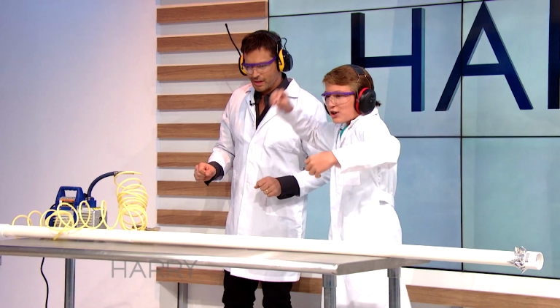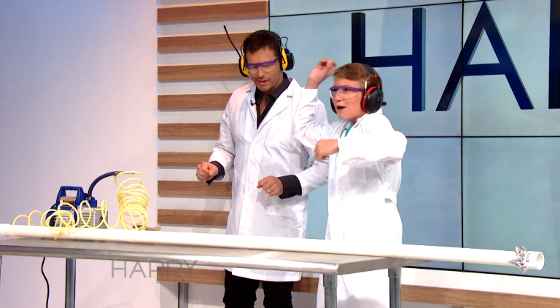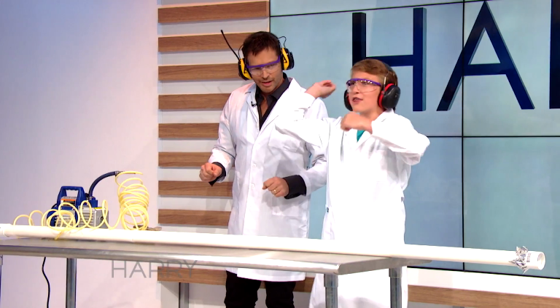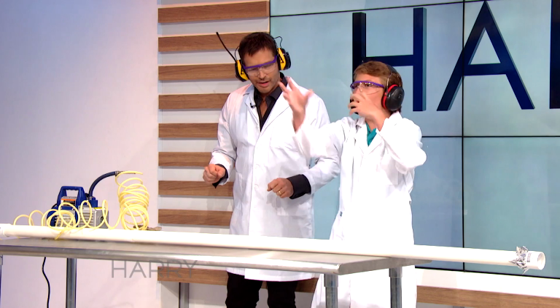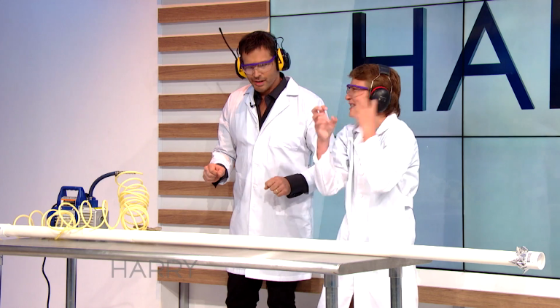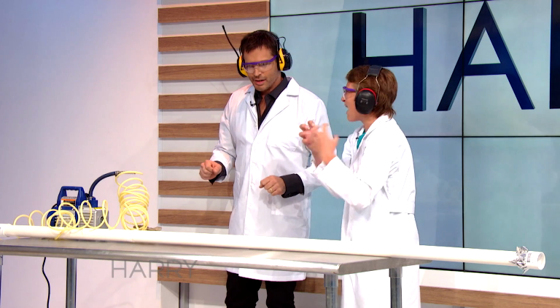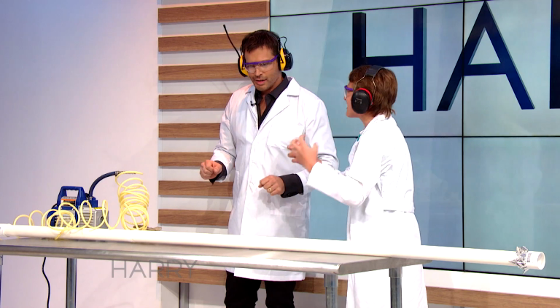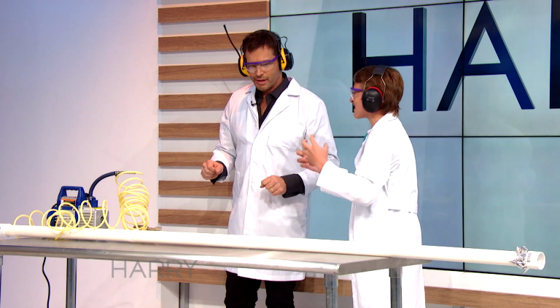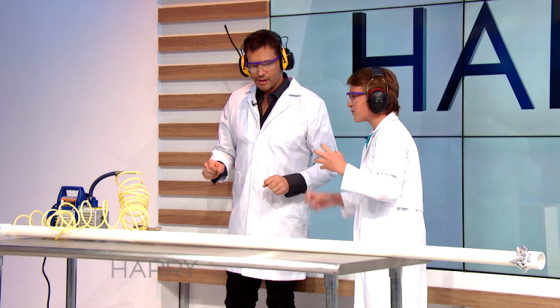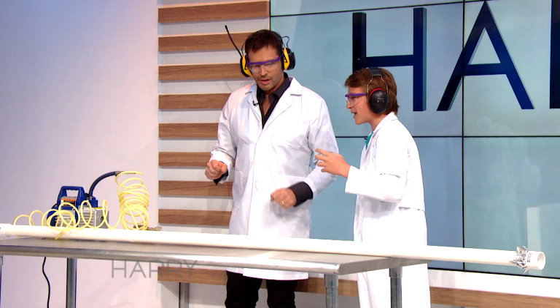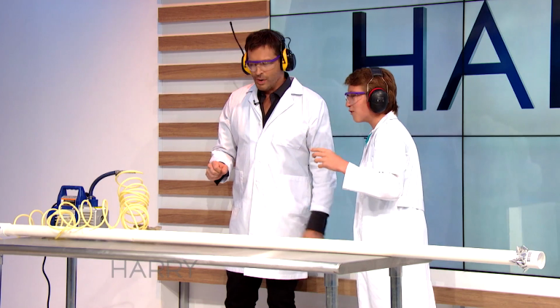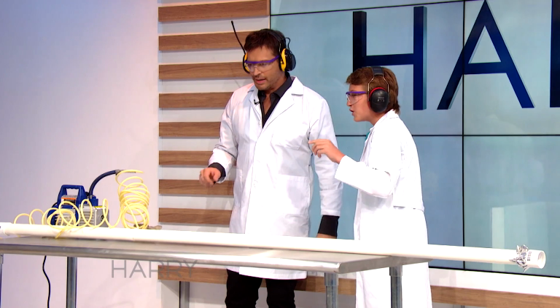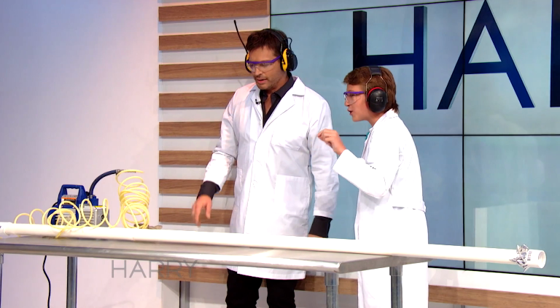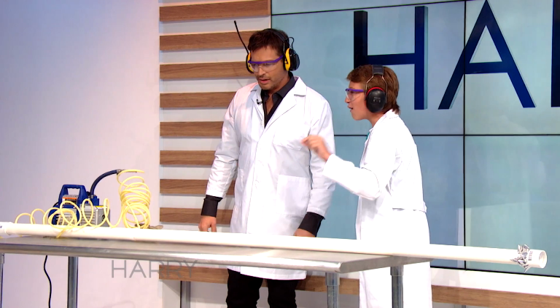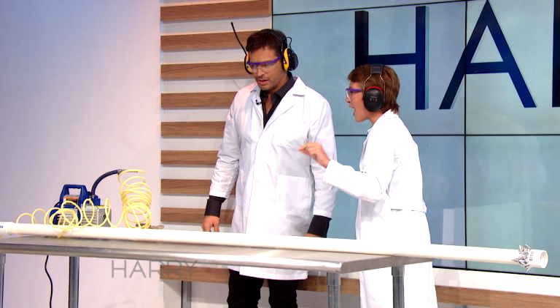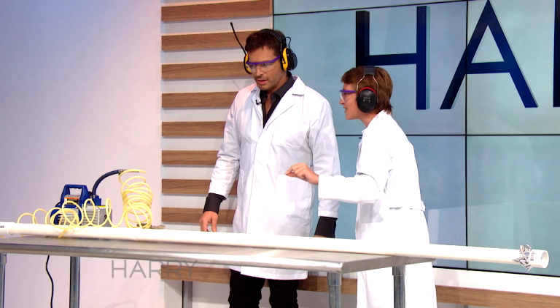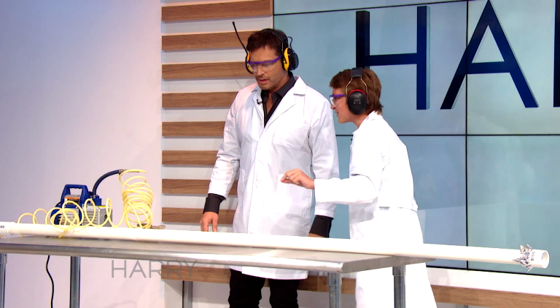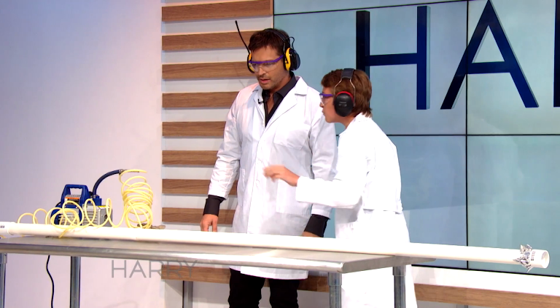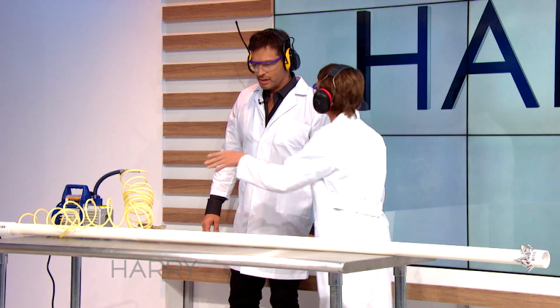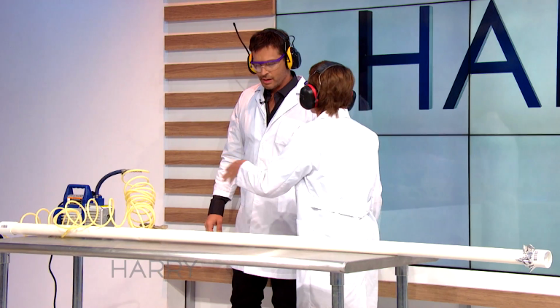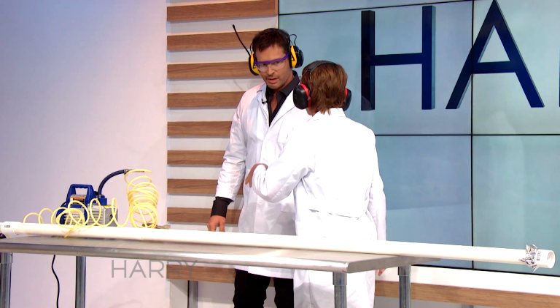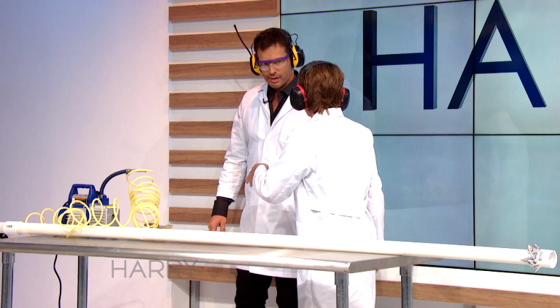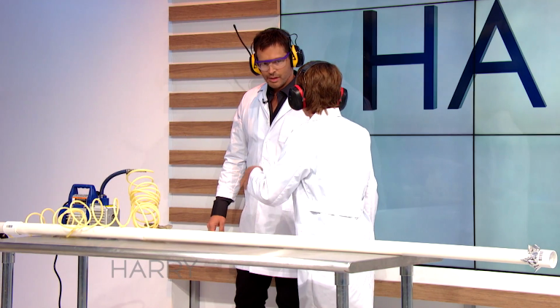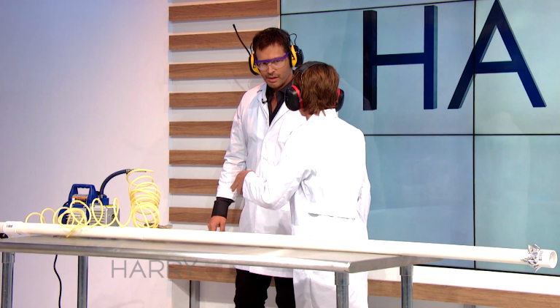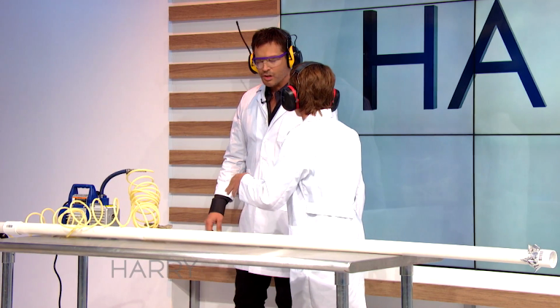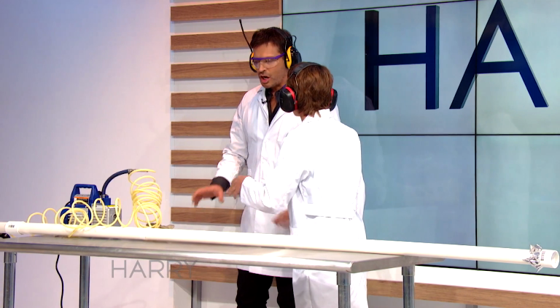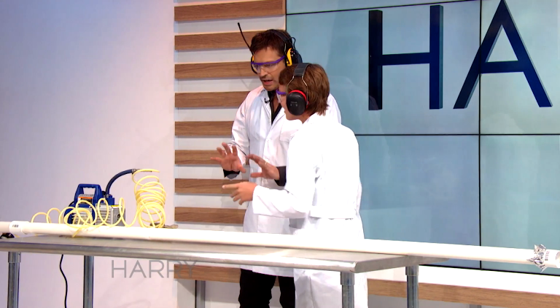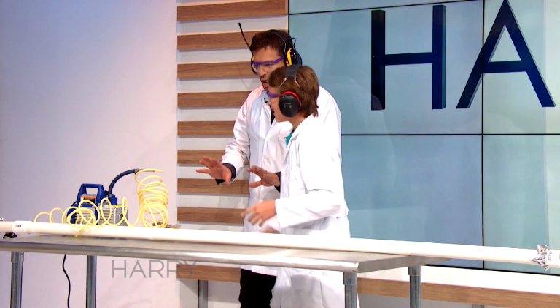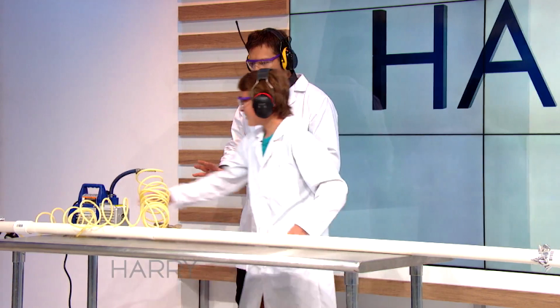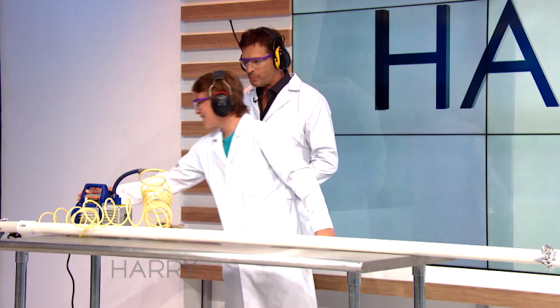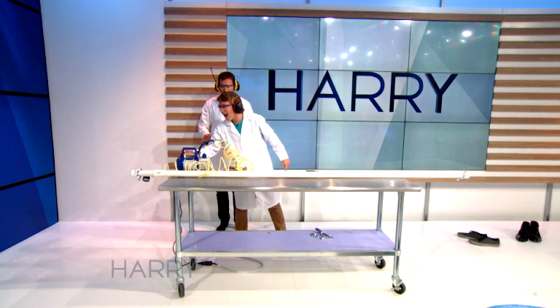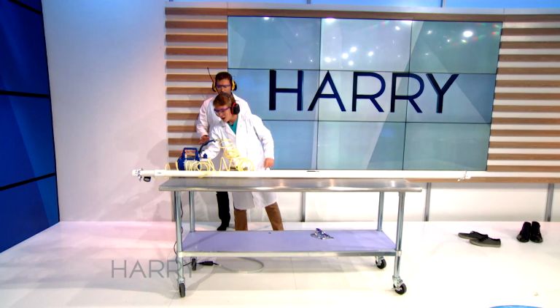They can't really throw them because air resistance slows them down. So to get over air resistance, we can just take out the air. Suck the air out of the ping-pong ball.